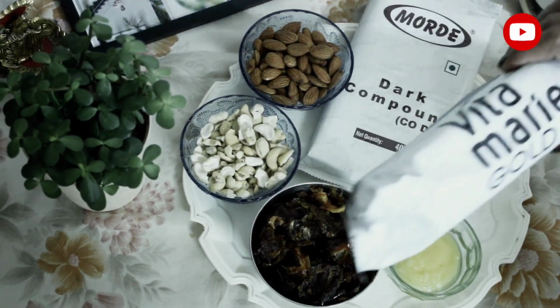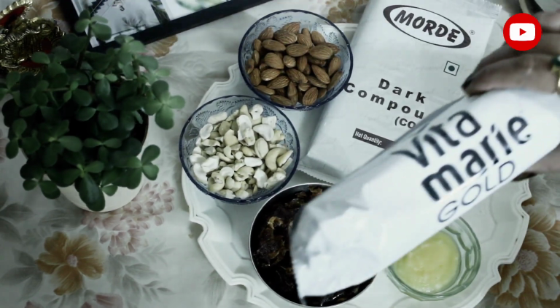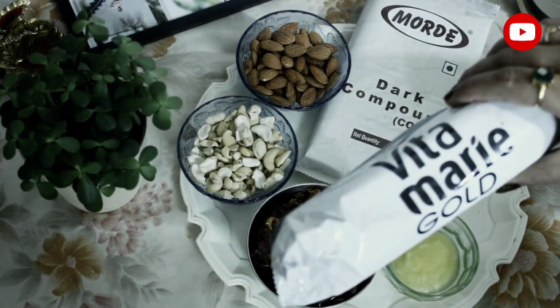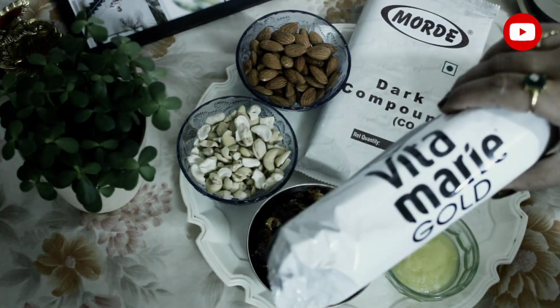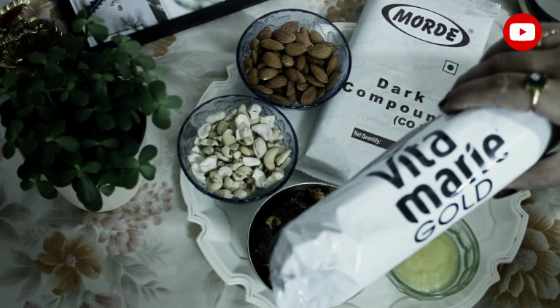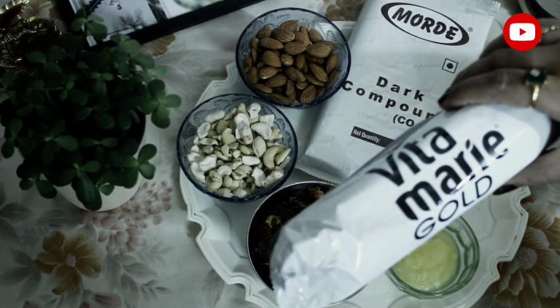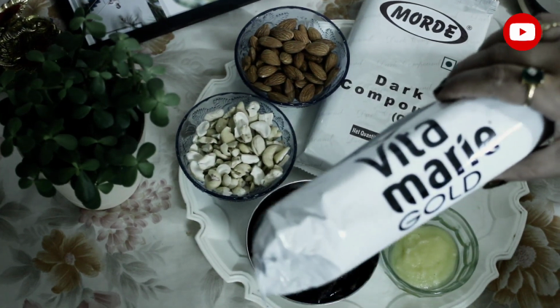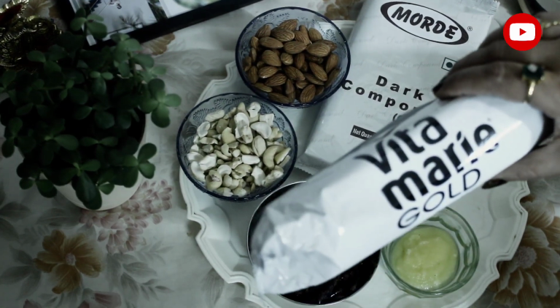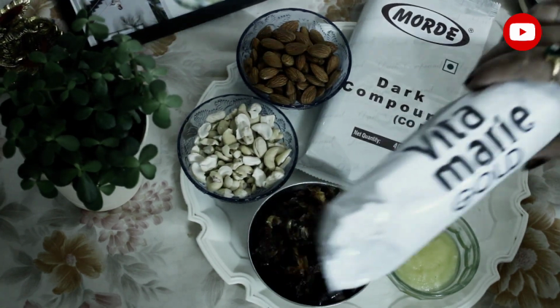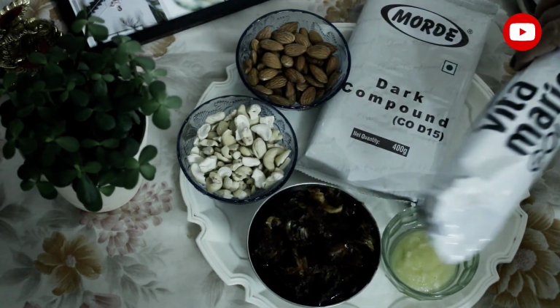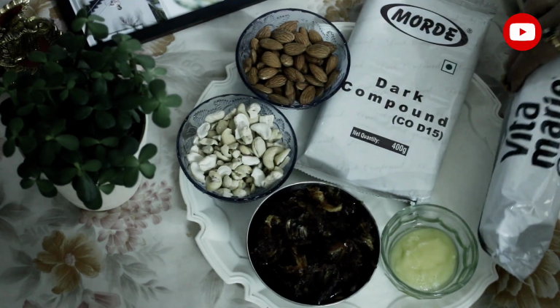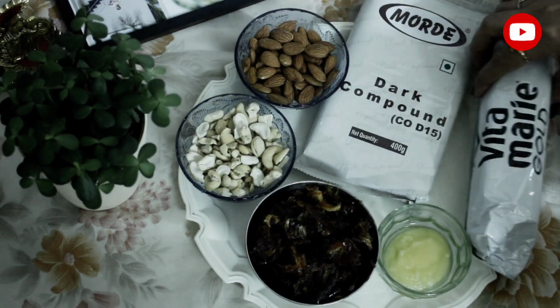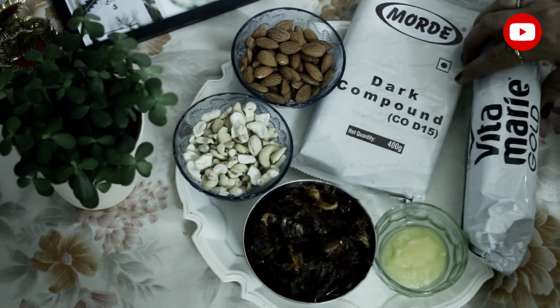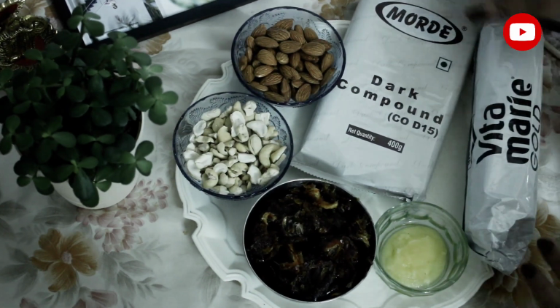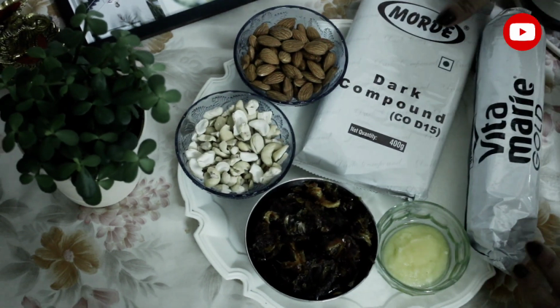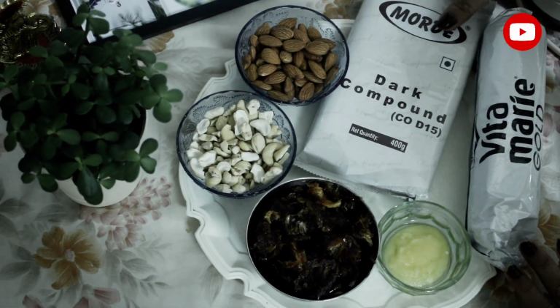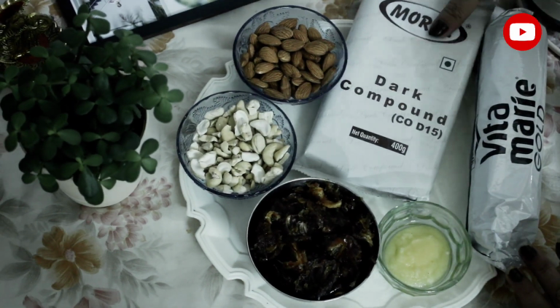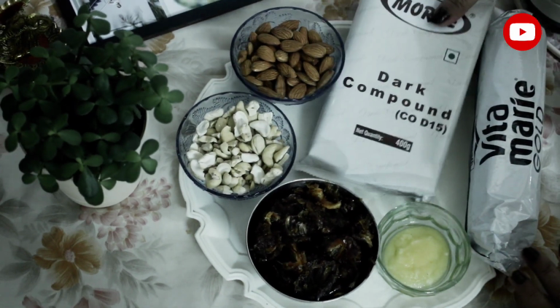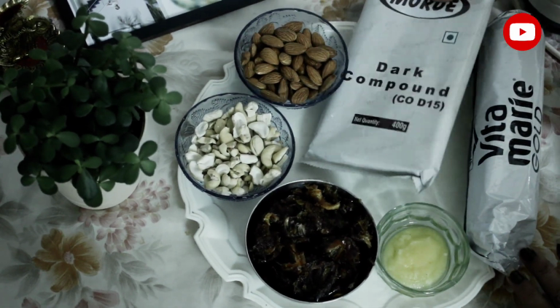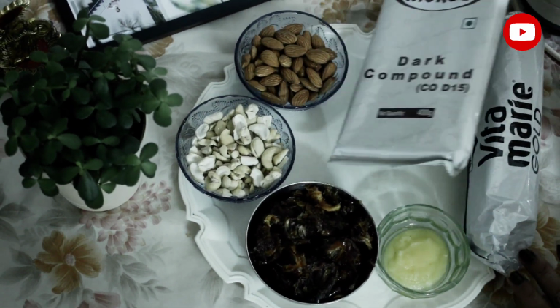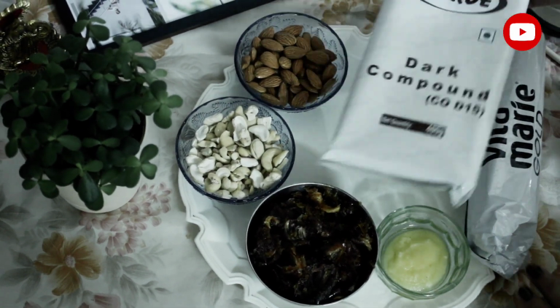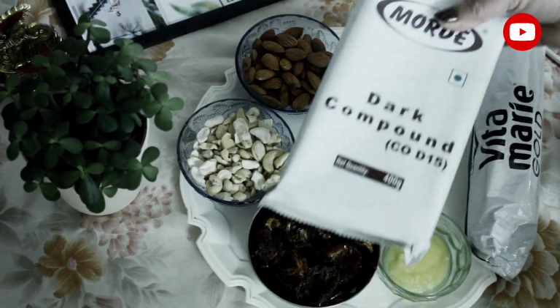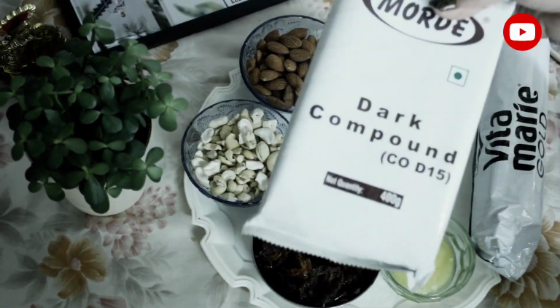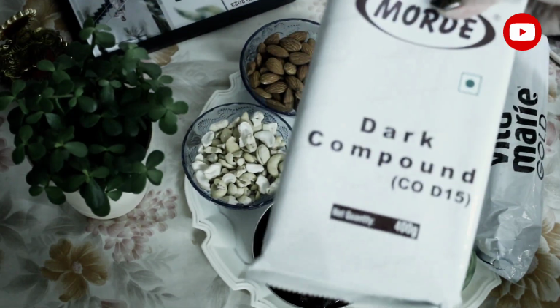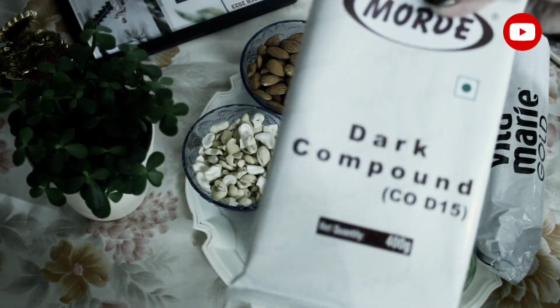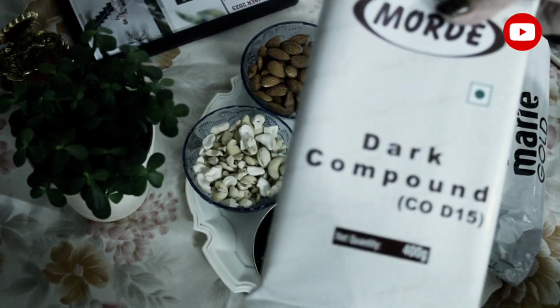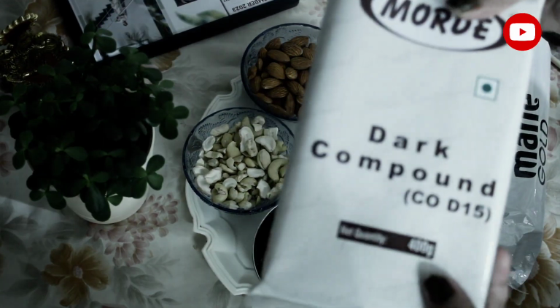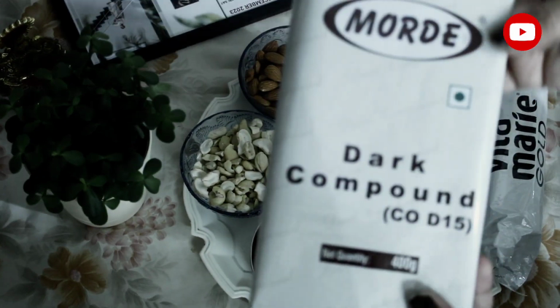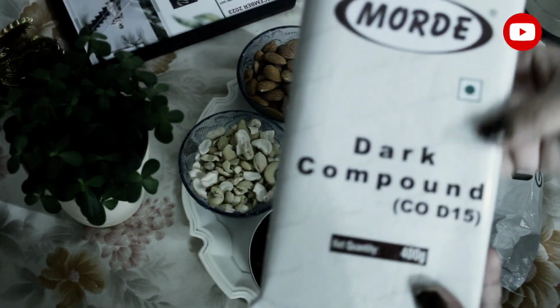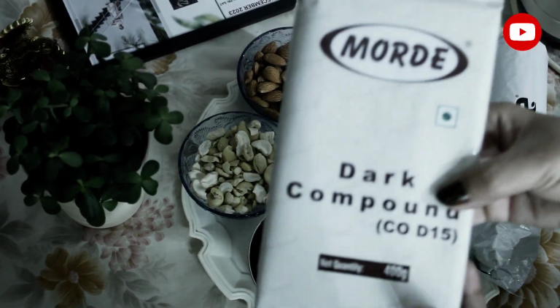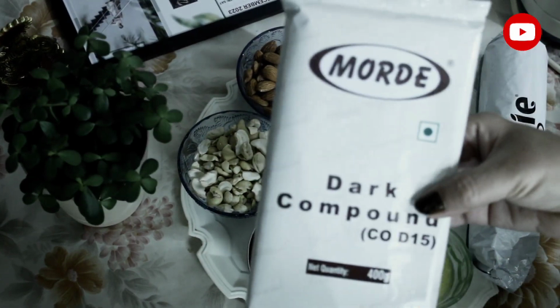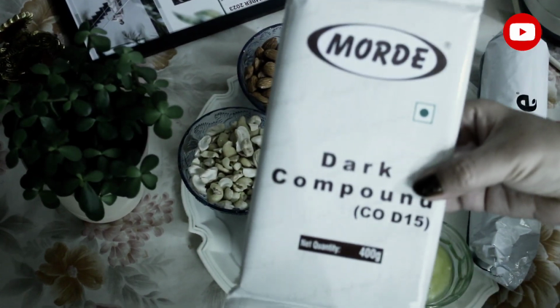Then, Marie biscuits, one packet; and dark chocolate, 200 grams.